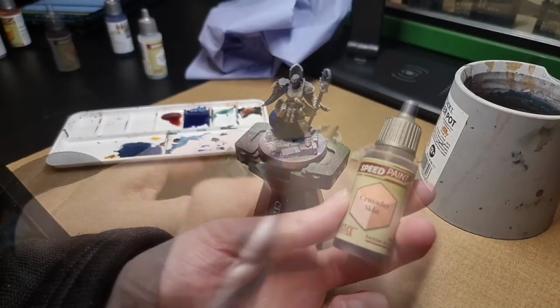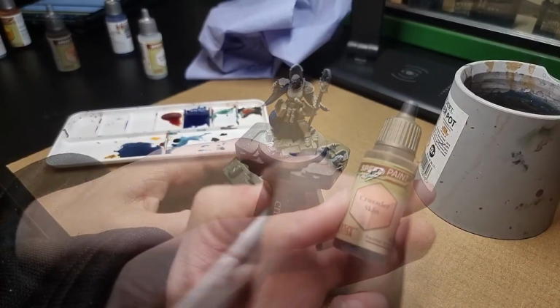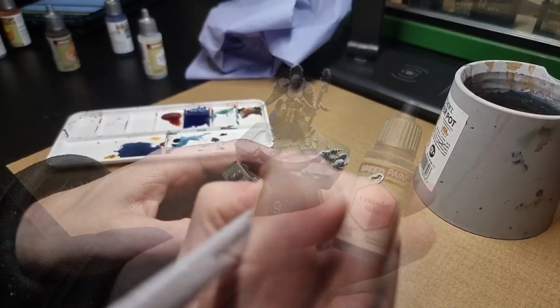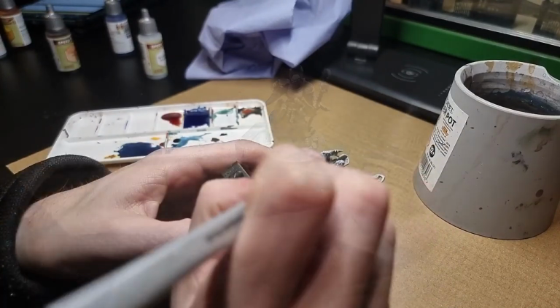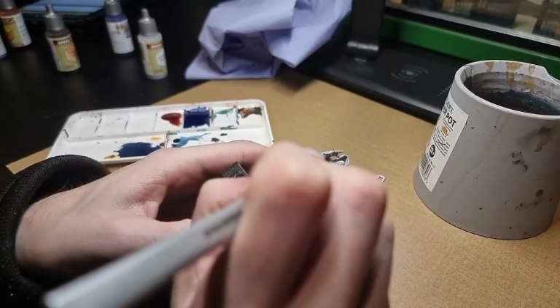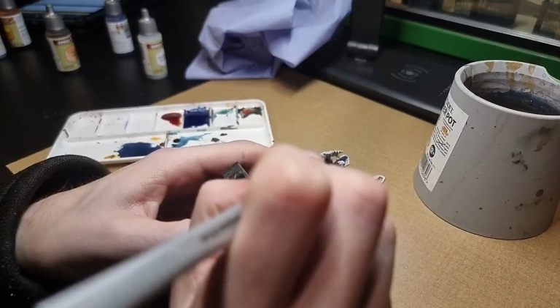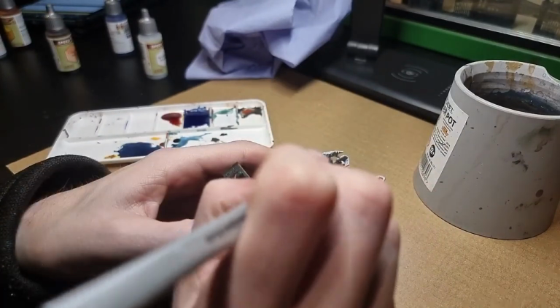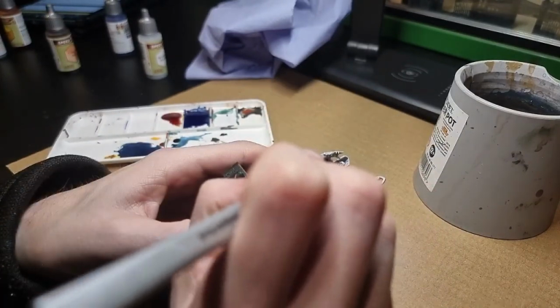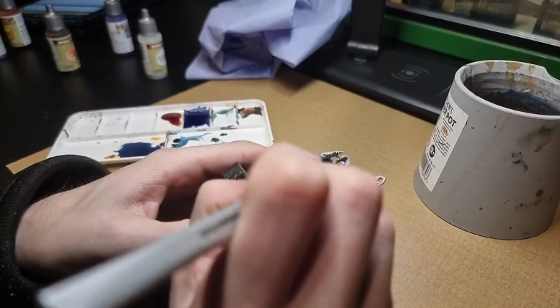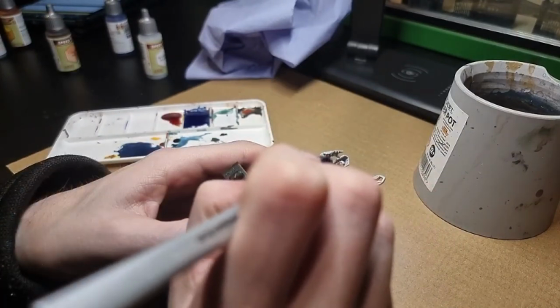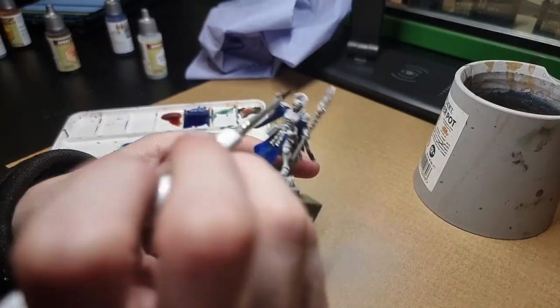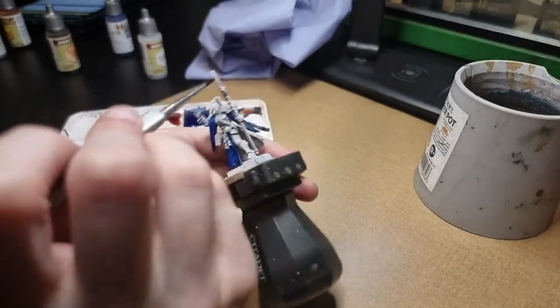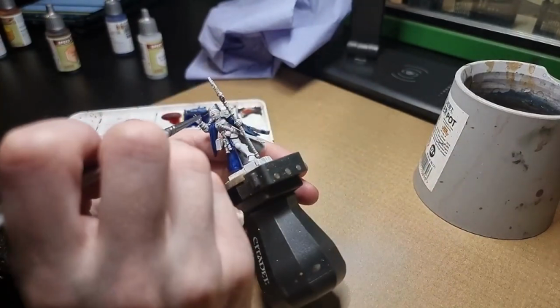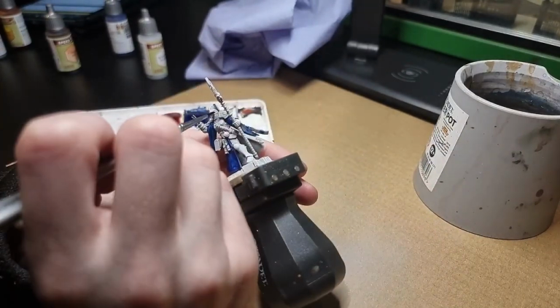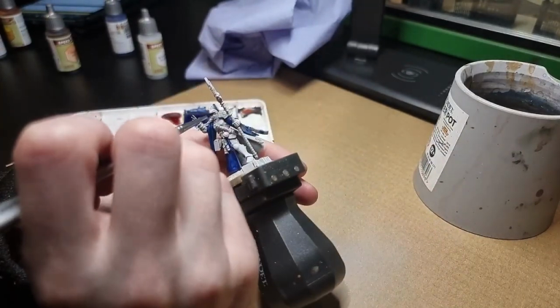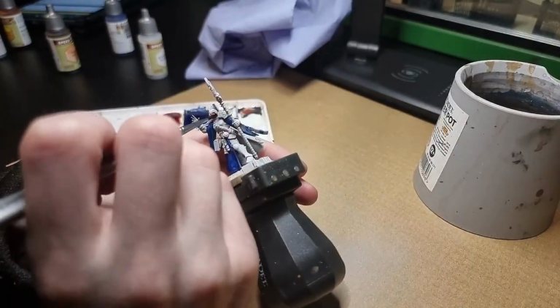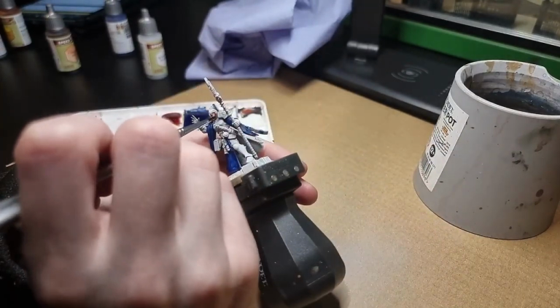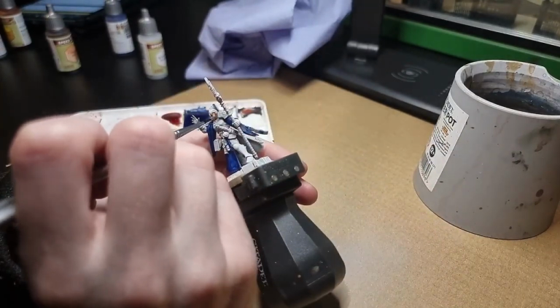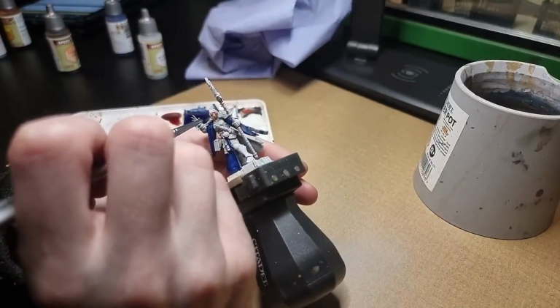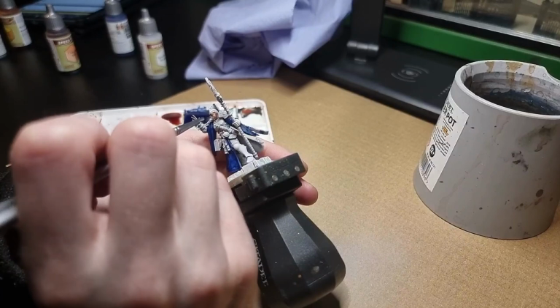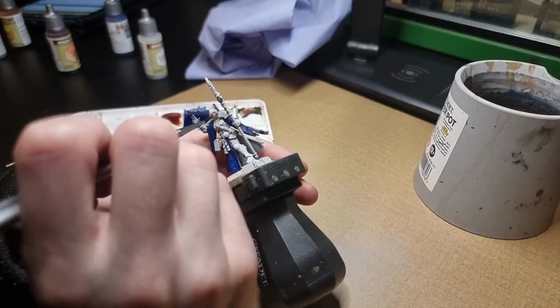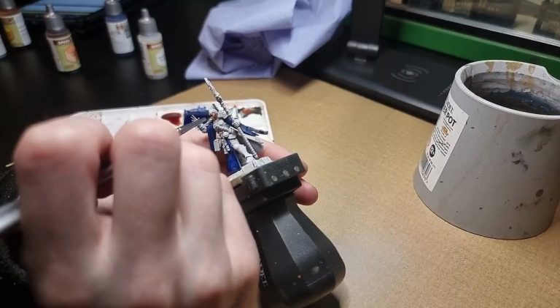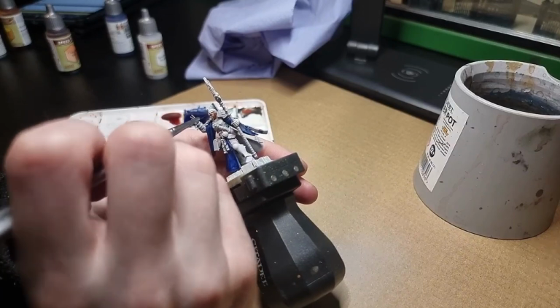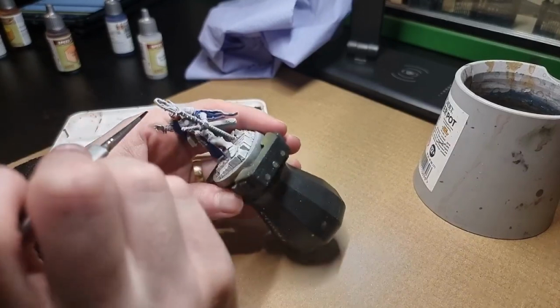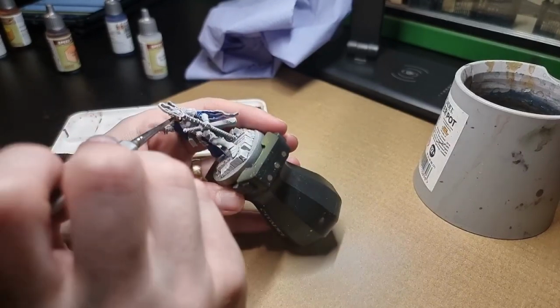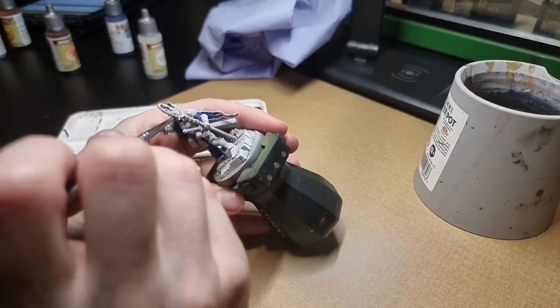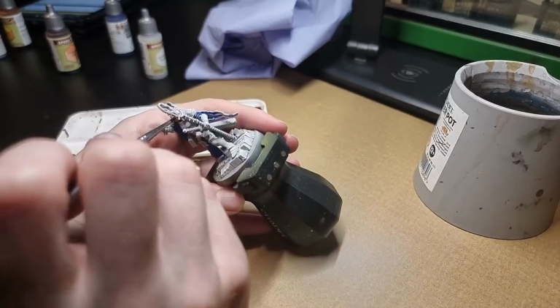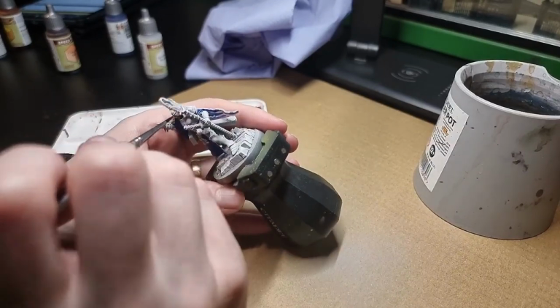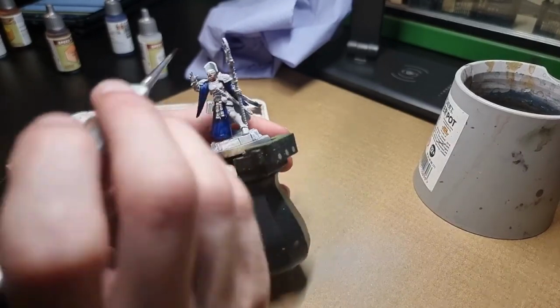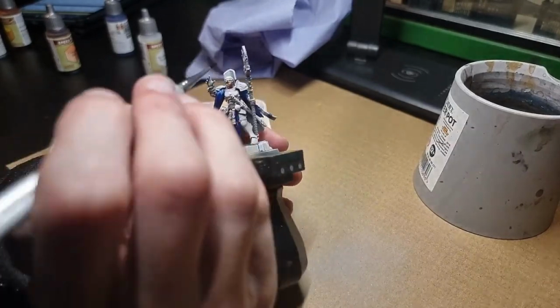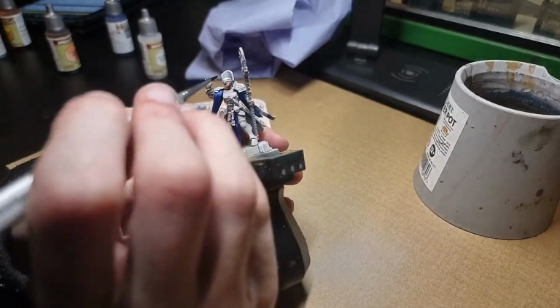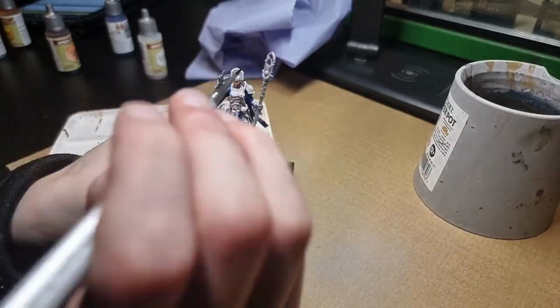After the robes, I take out my Crusader Skin. This is for the face and hands — the only skin visible on this model.